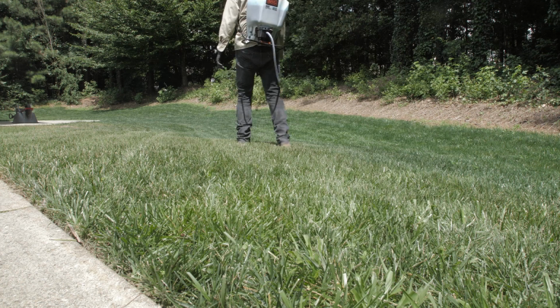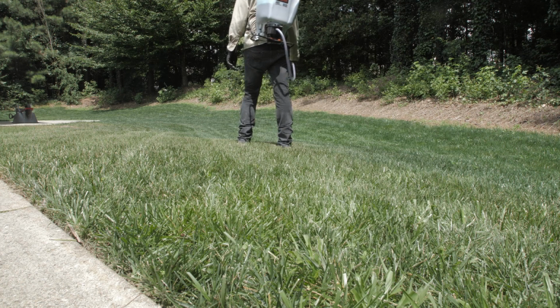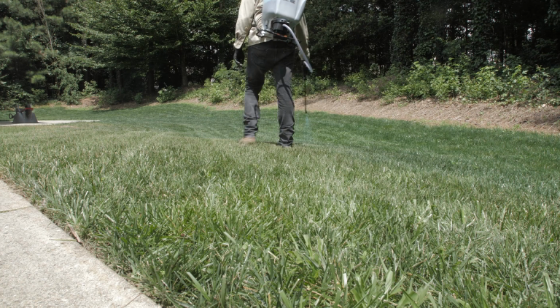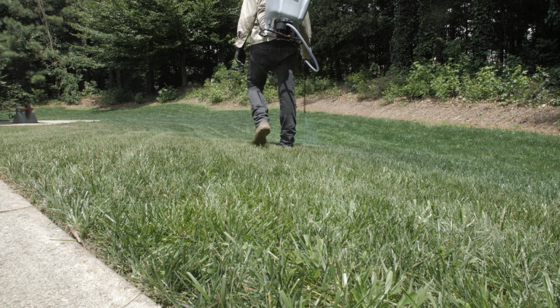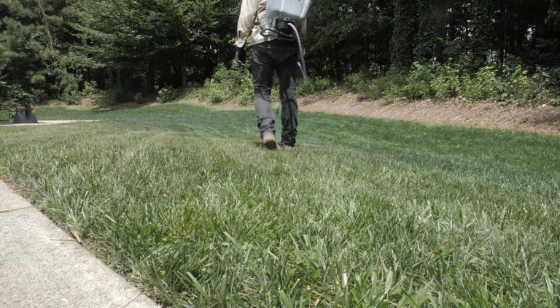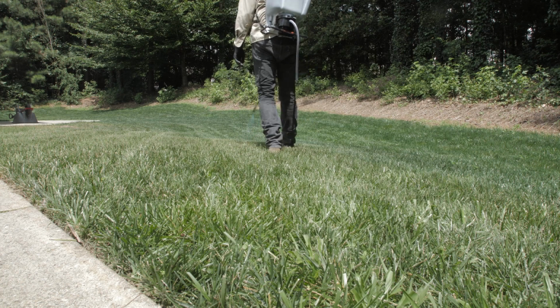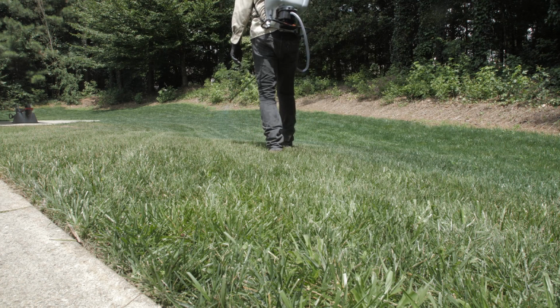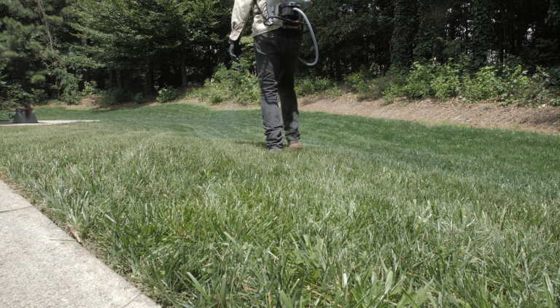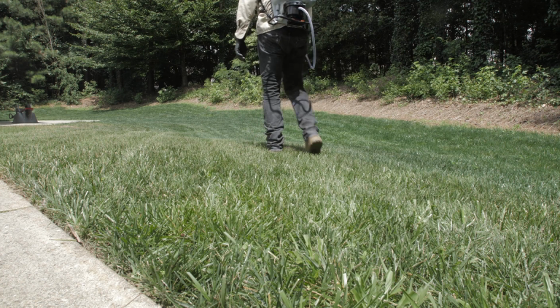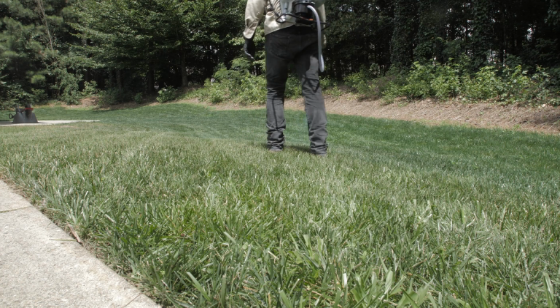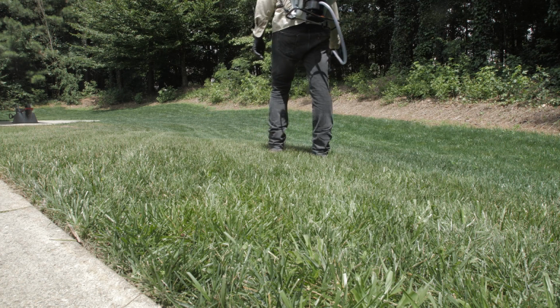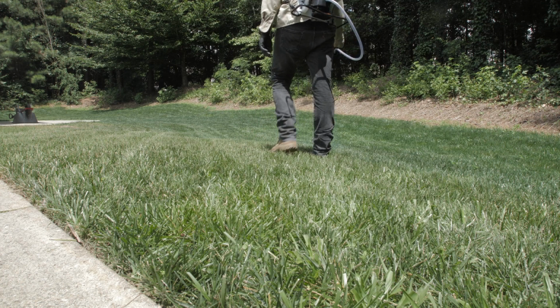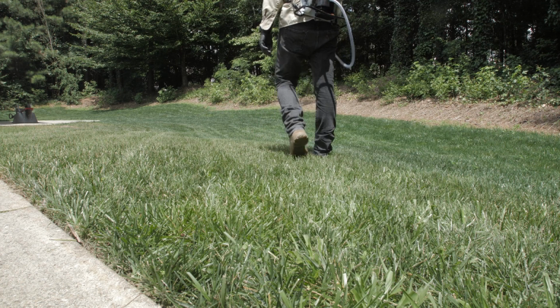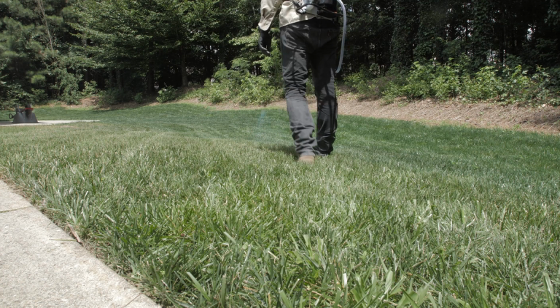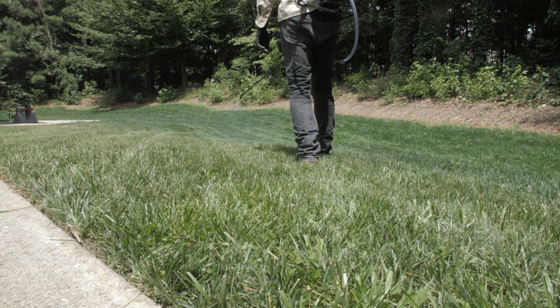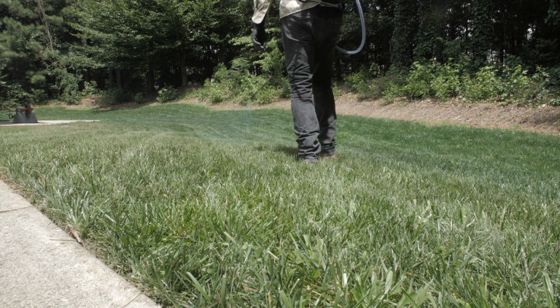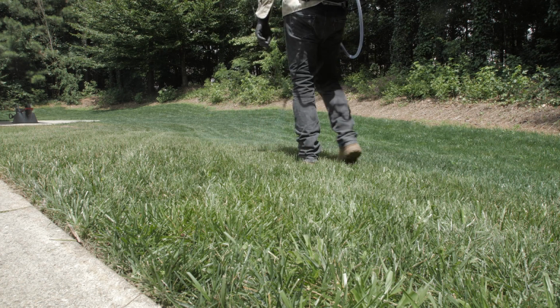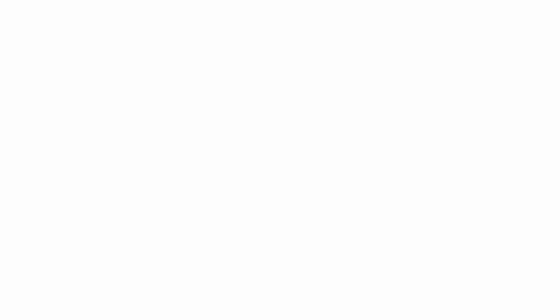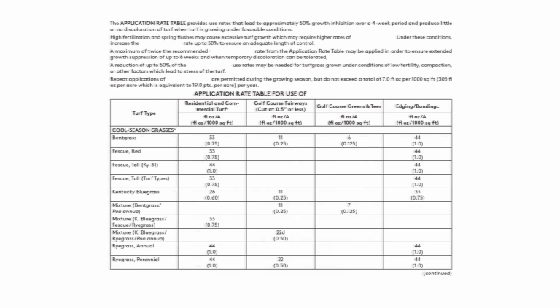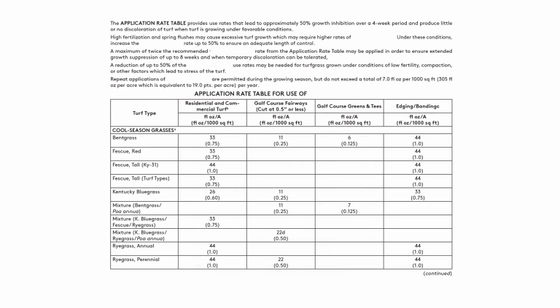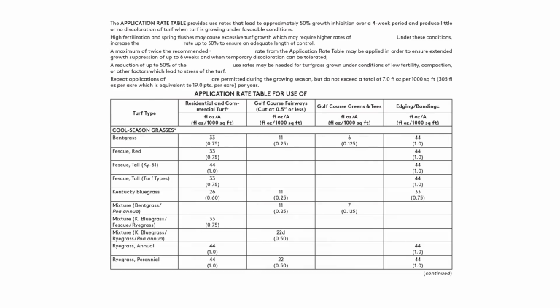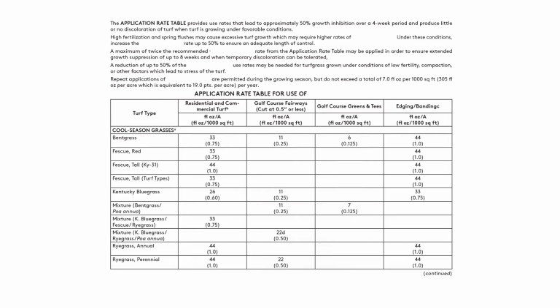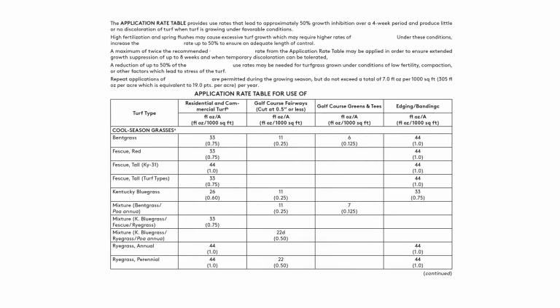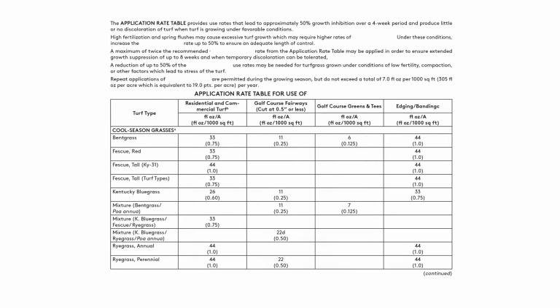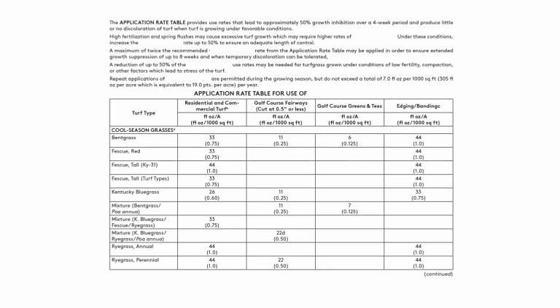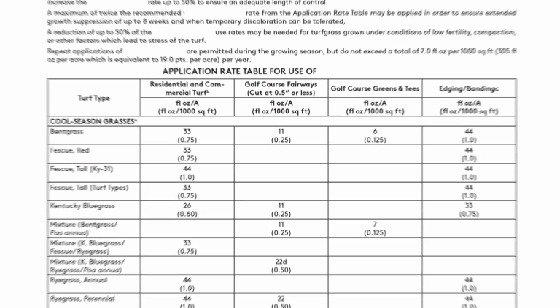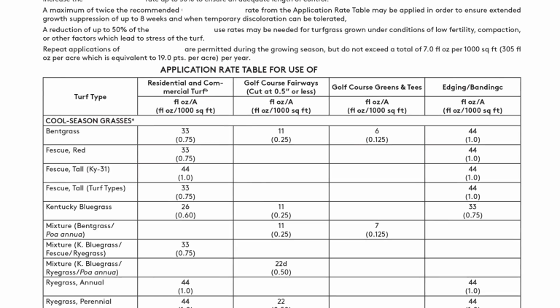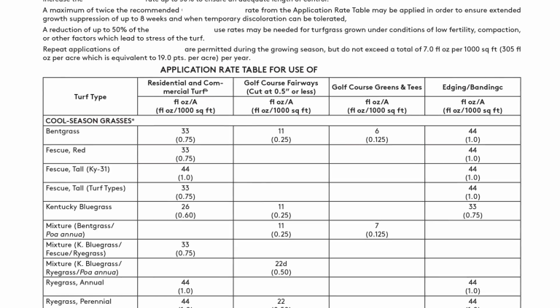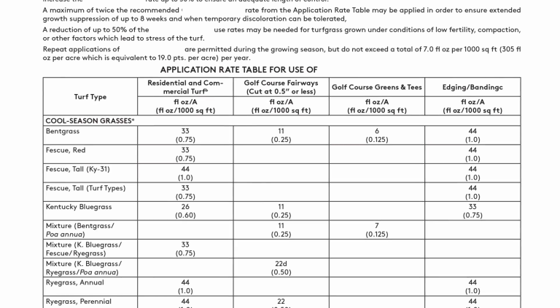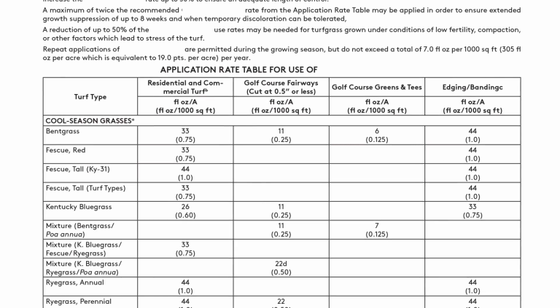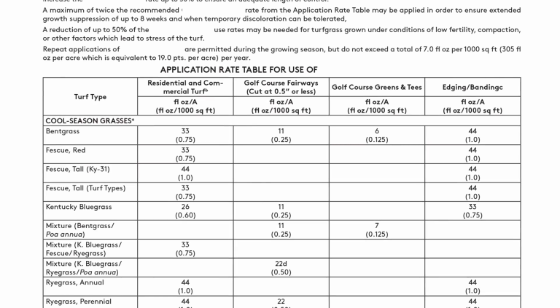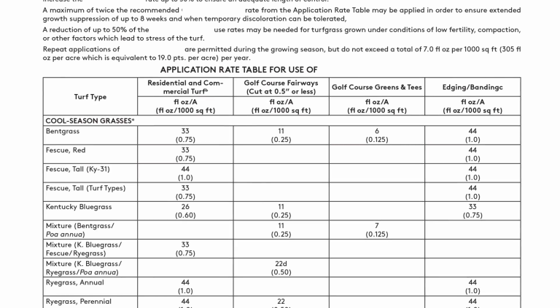Regulators can inhibit growth for four to eight weeks before reapplication is needed. Consult the product label for reapplication intervals and instructions.